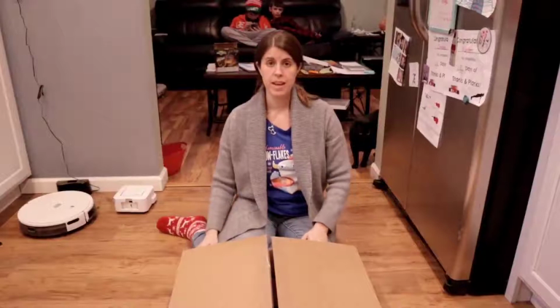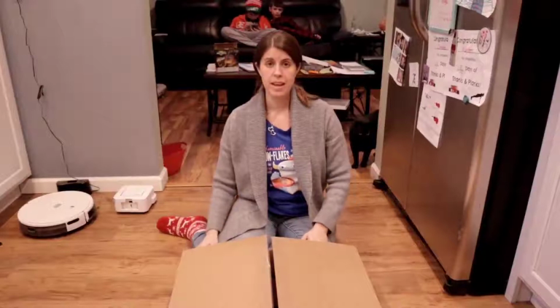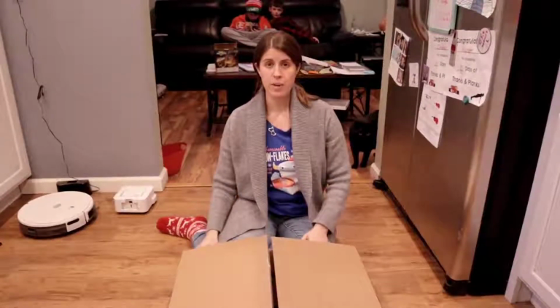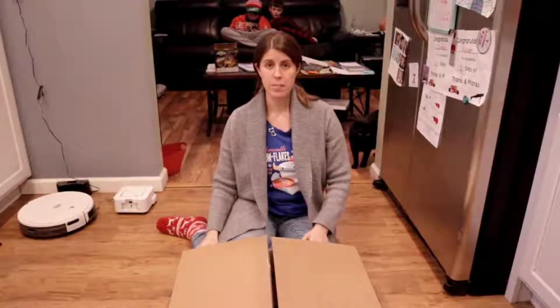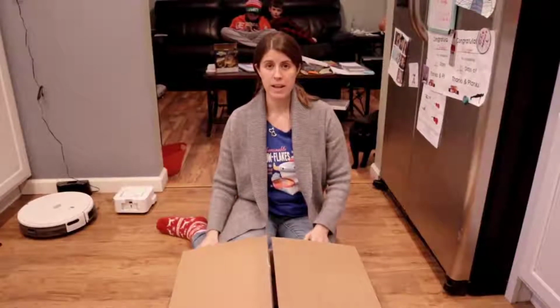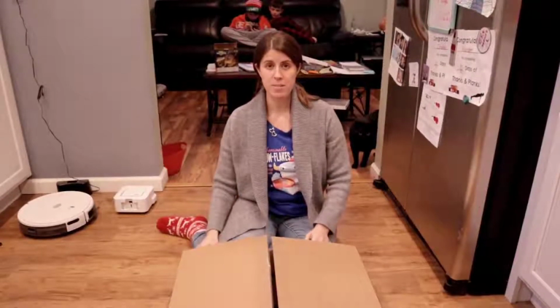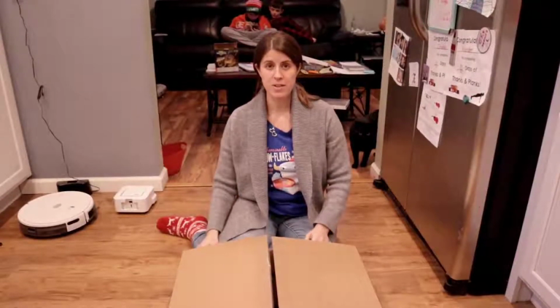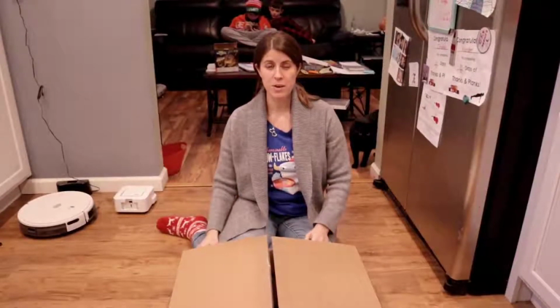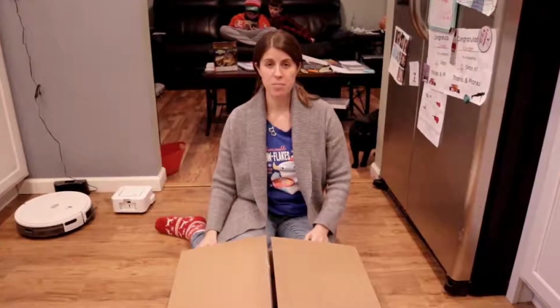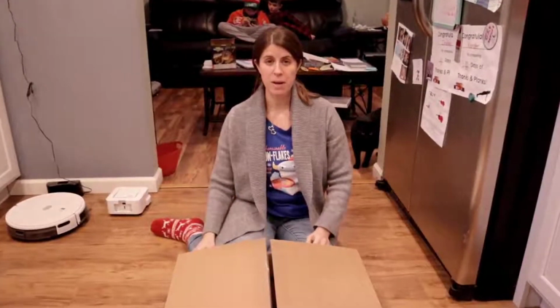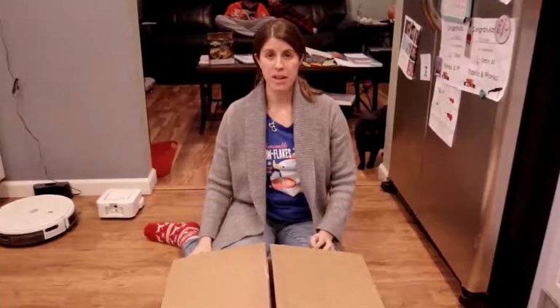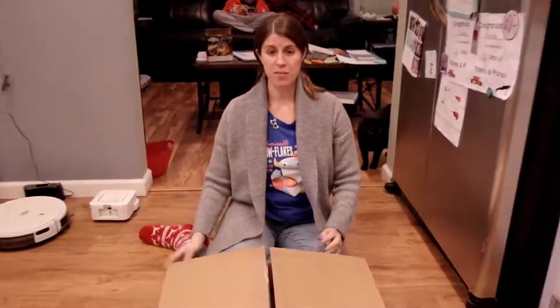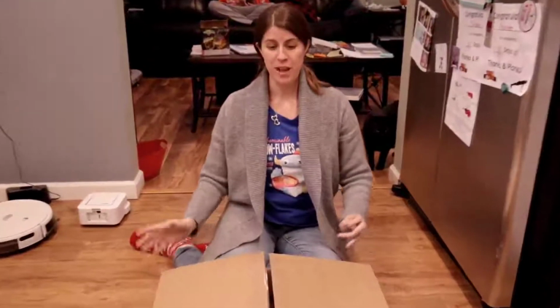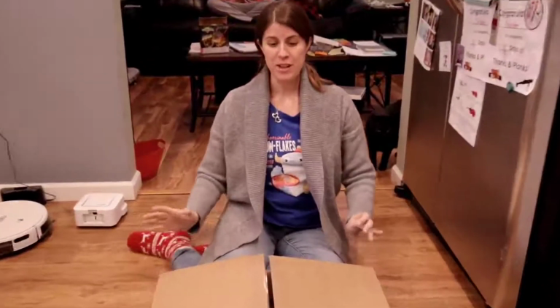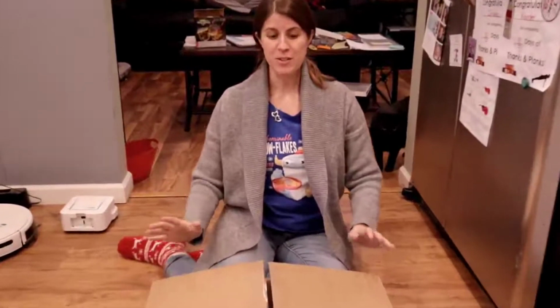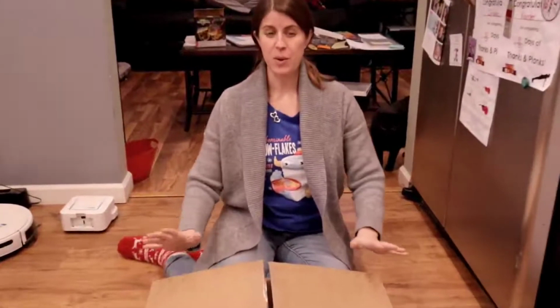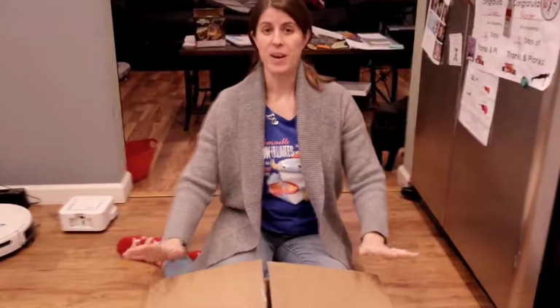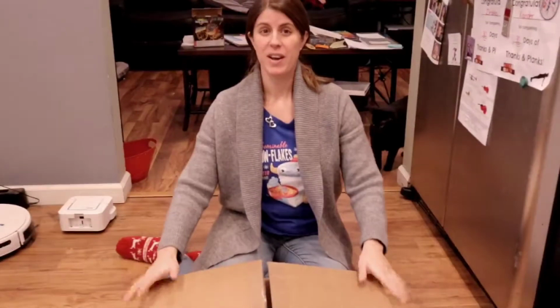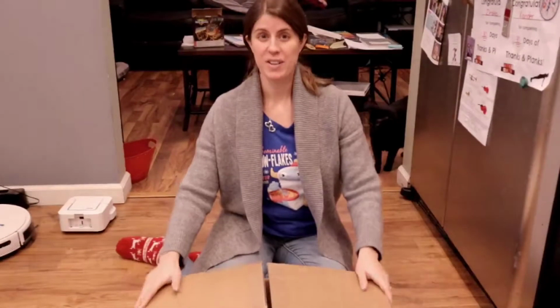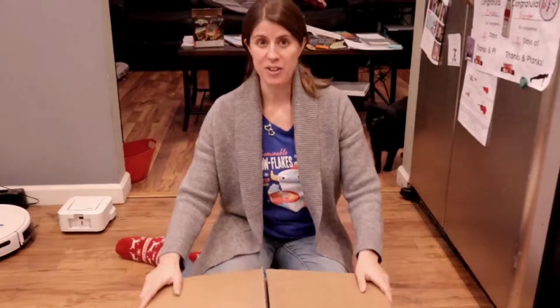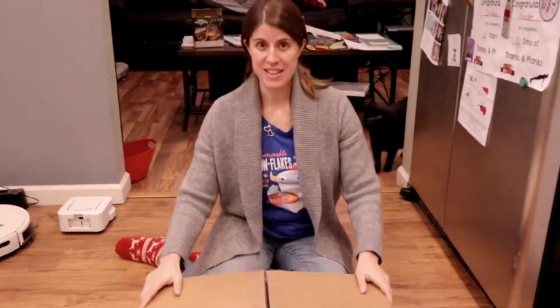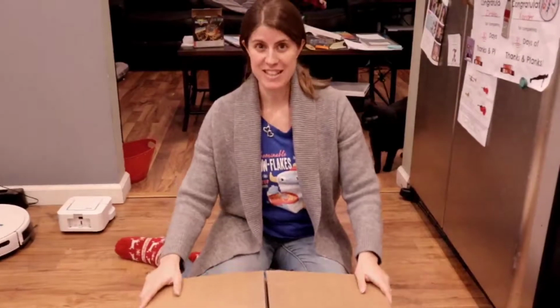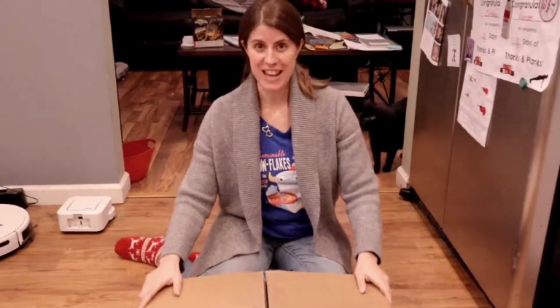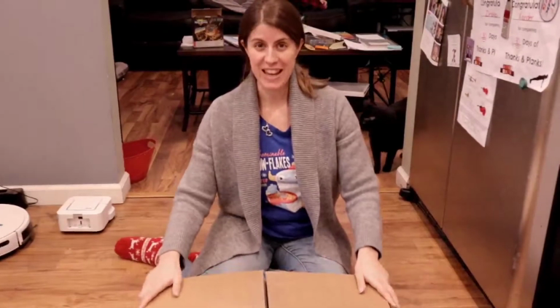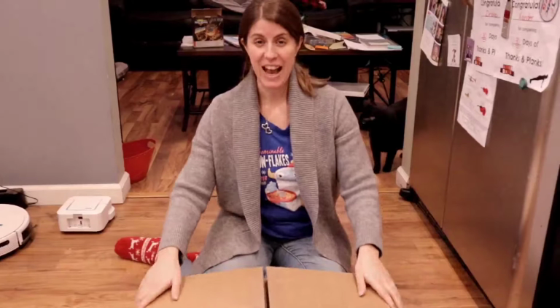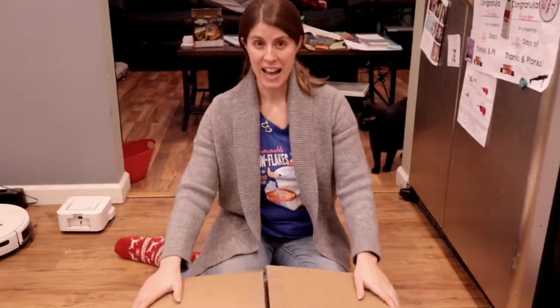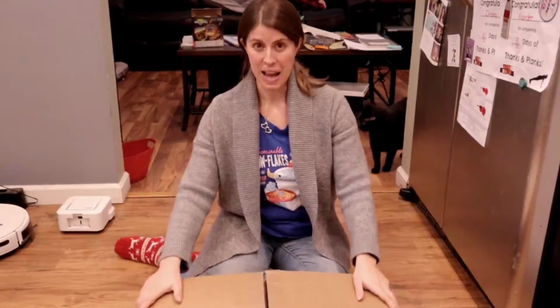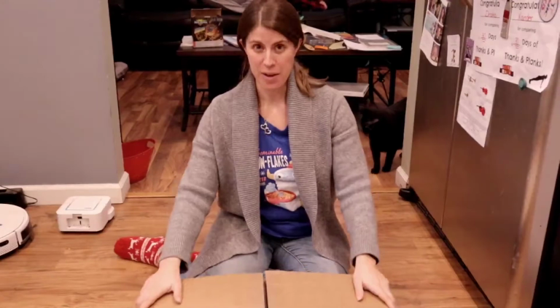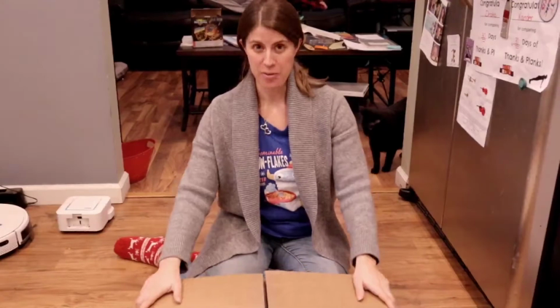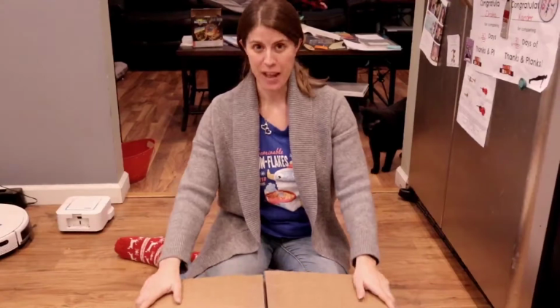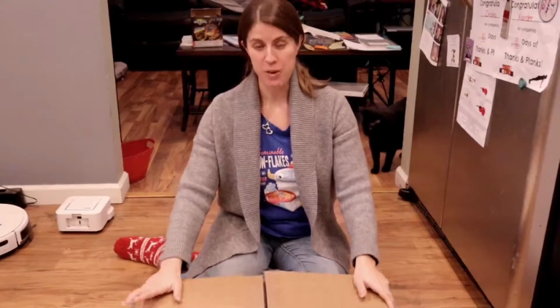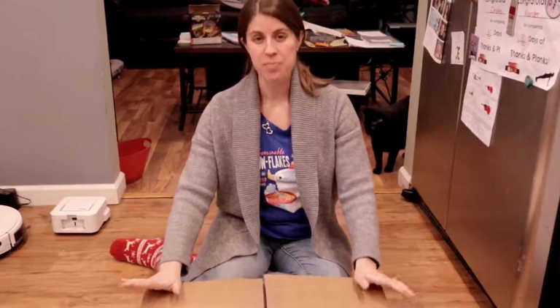Hey, welcome back to my so-called mom life. Adulting today — I got my new vacuum.